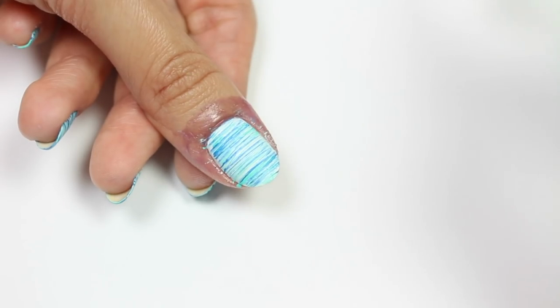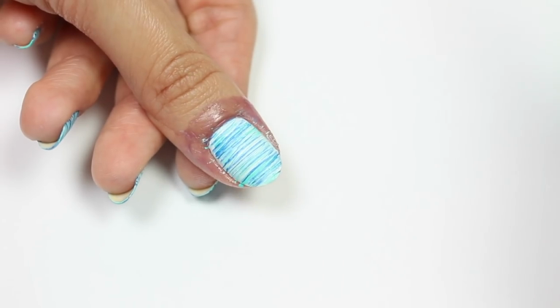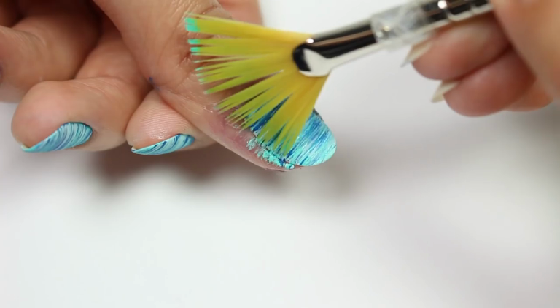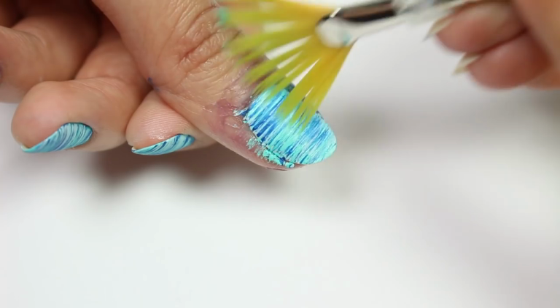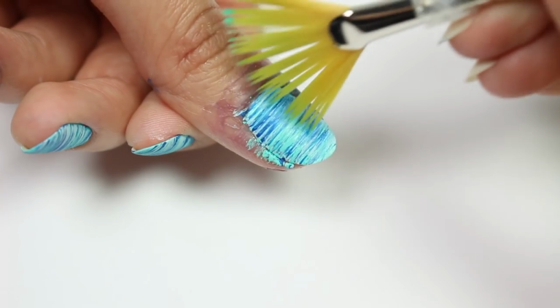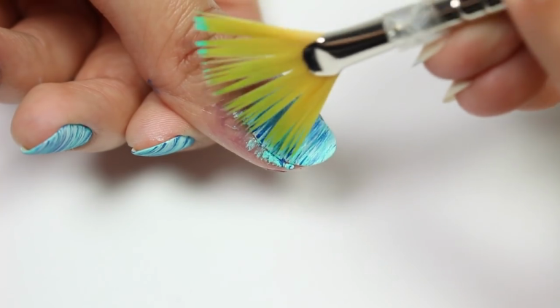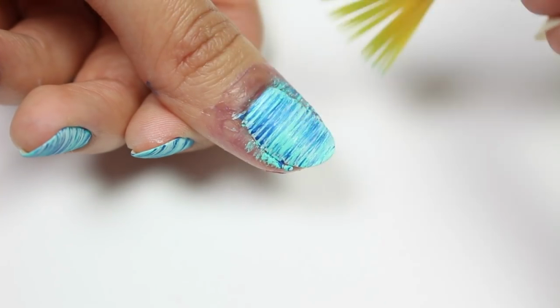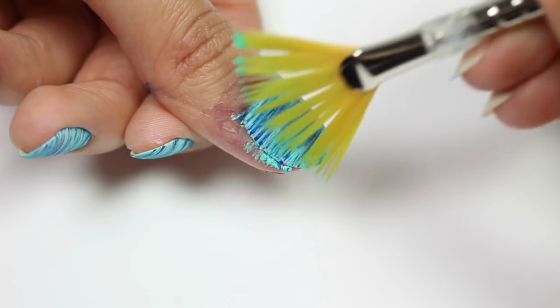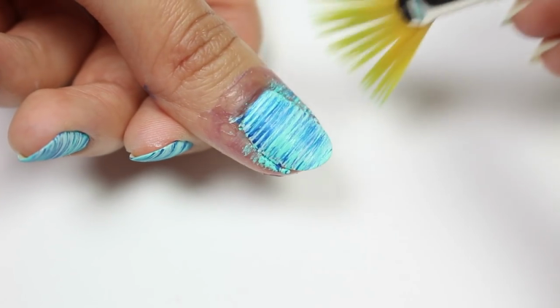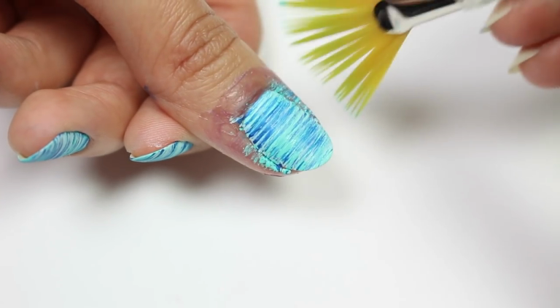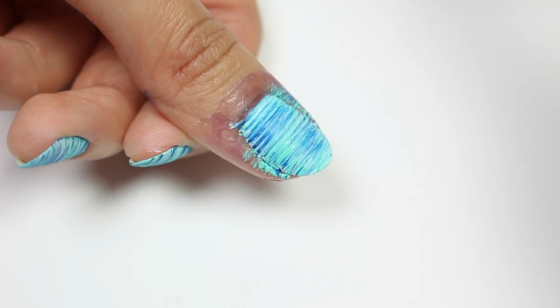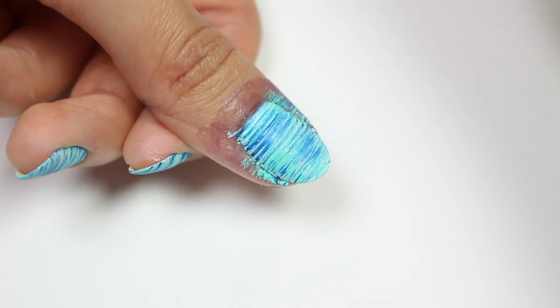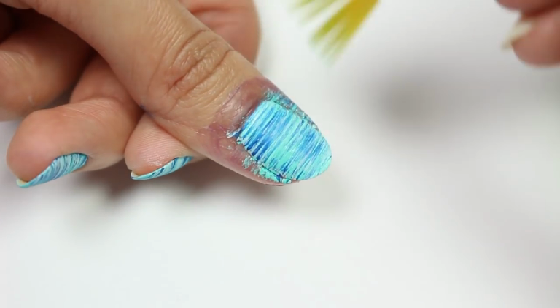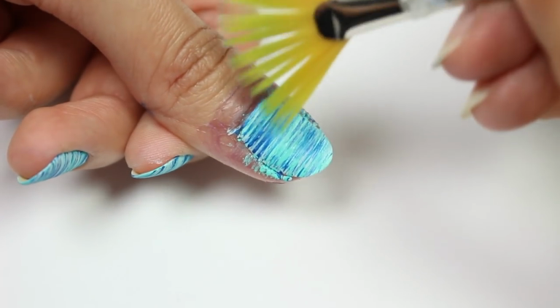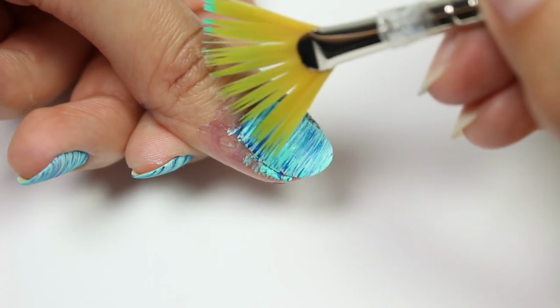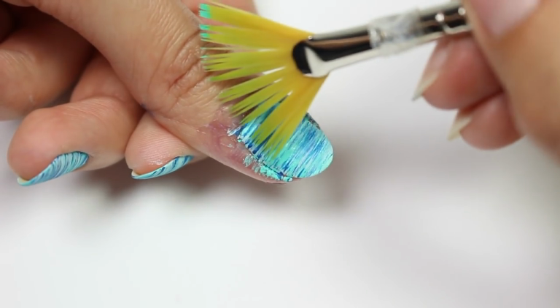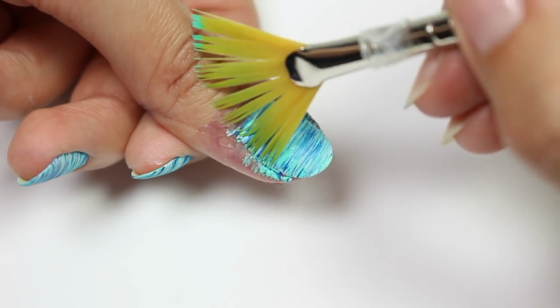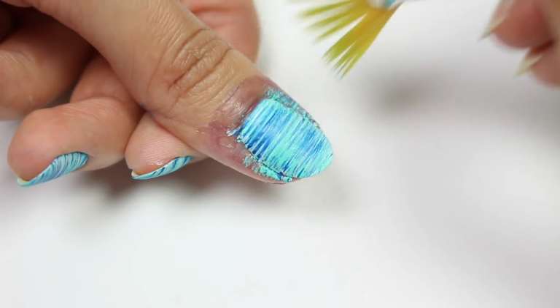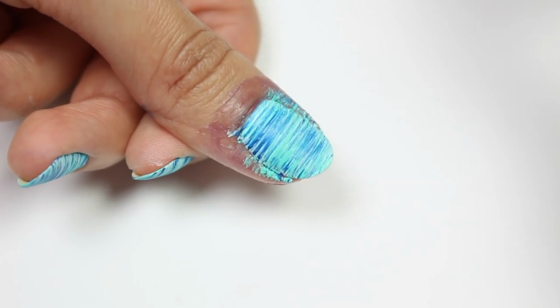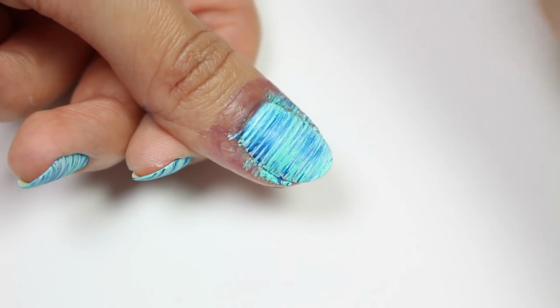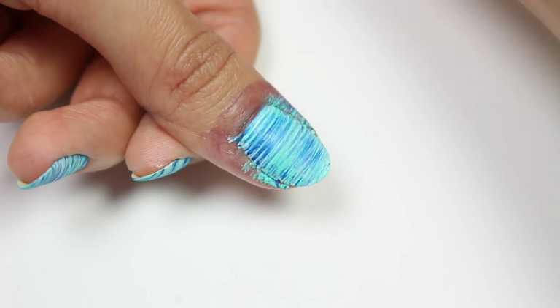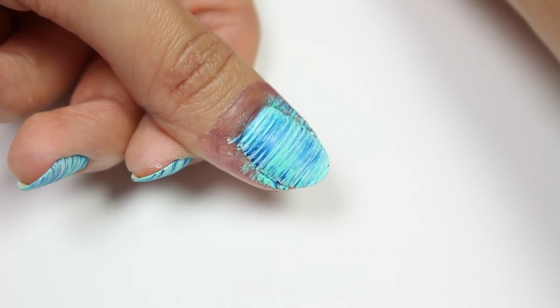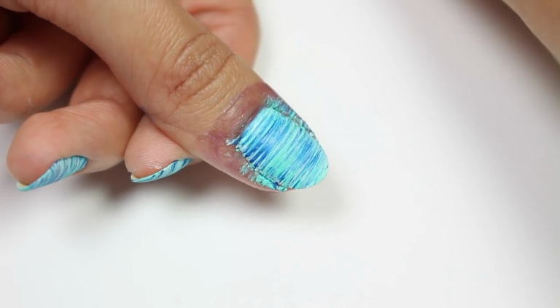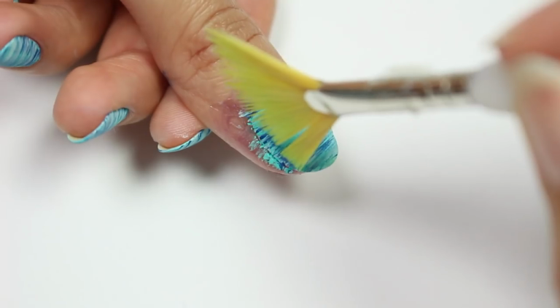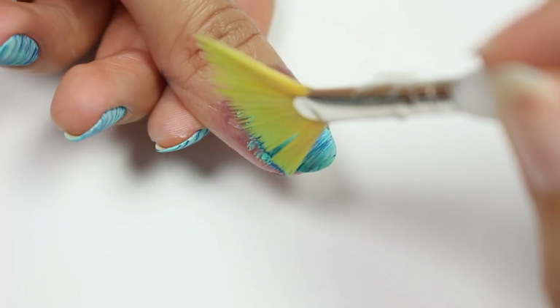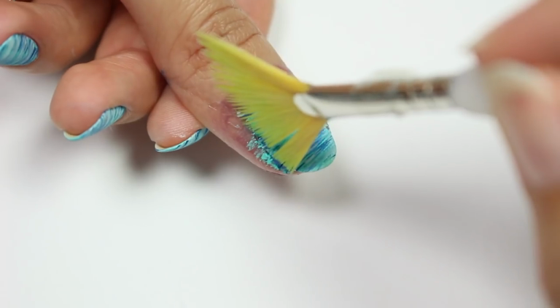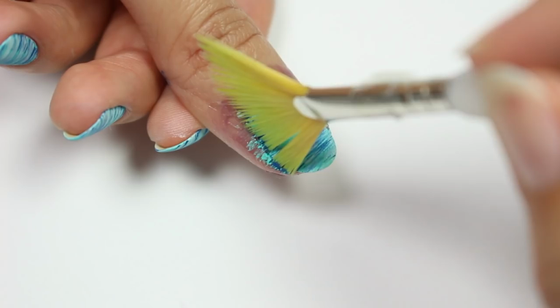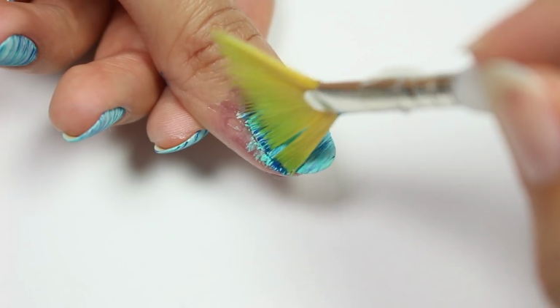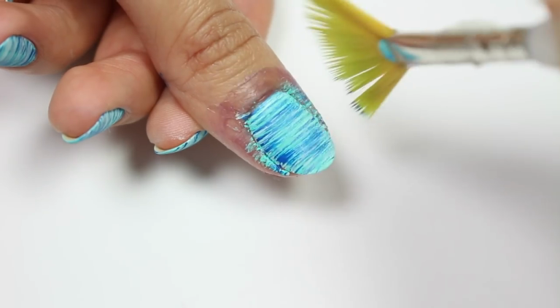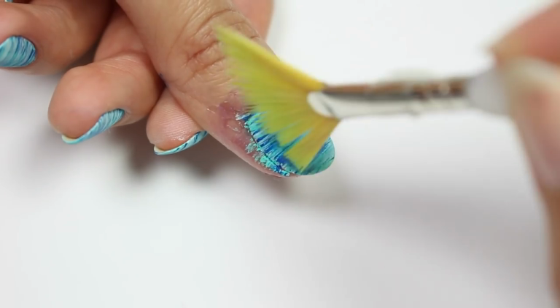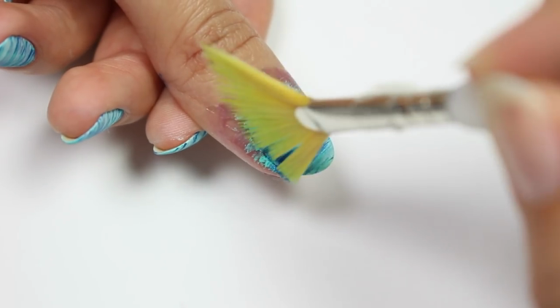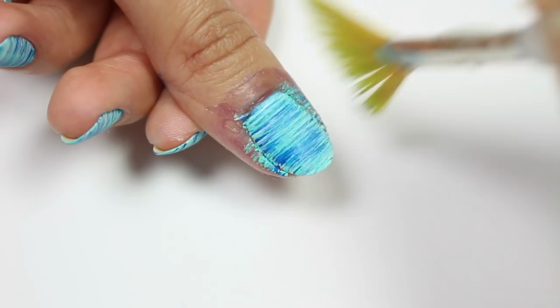I'm going to keep layering these colors about two to three more times until I get the look I want.